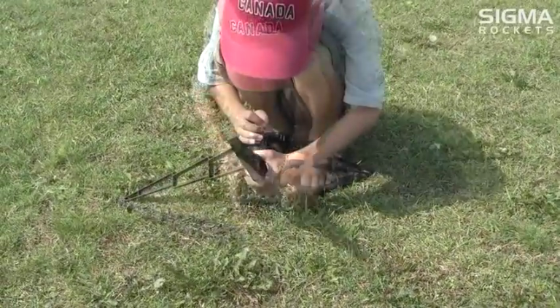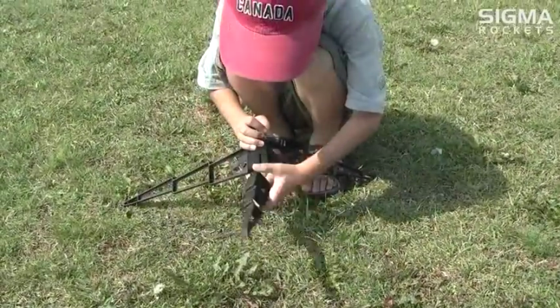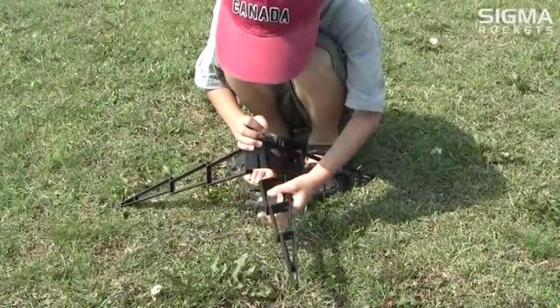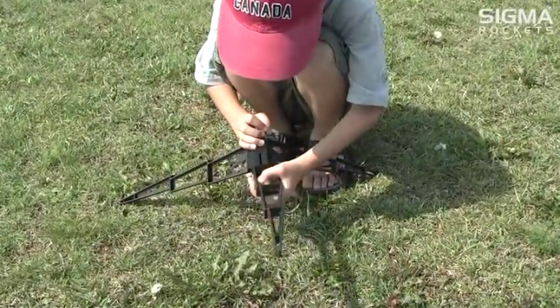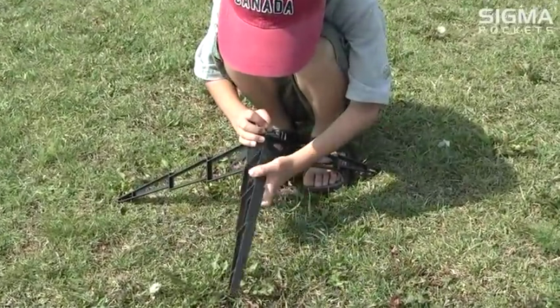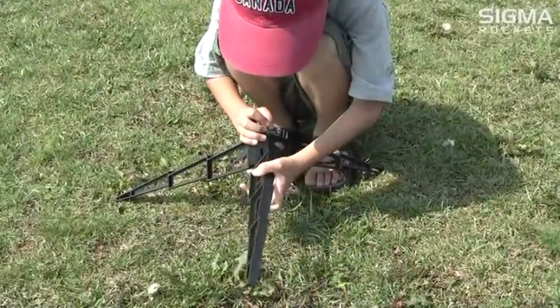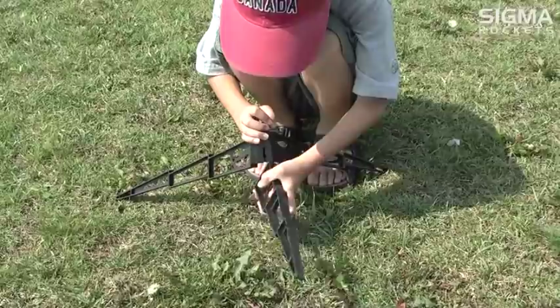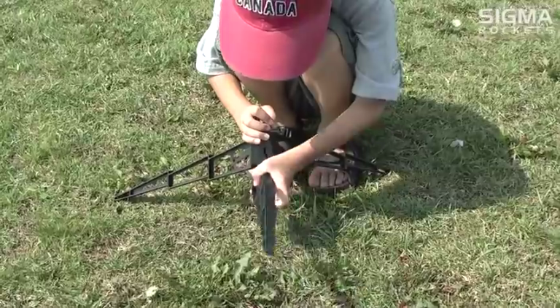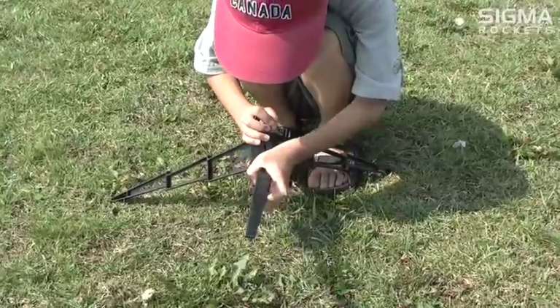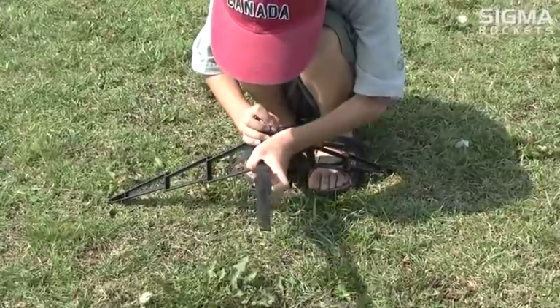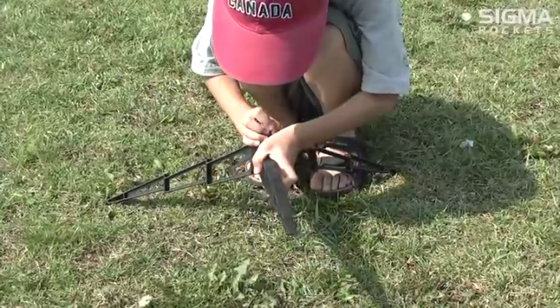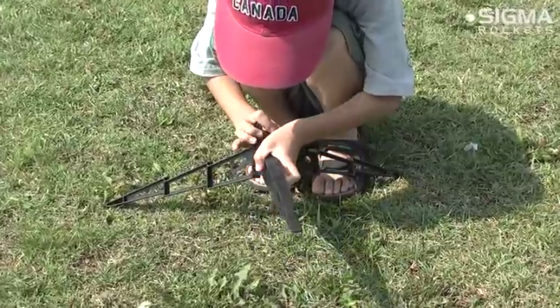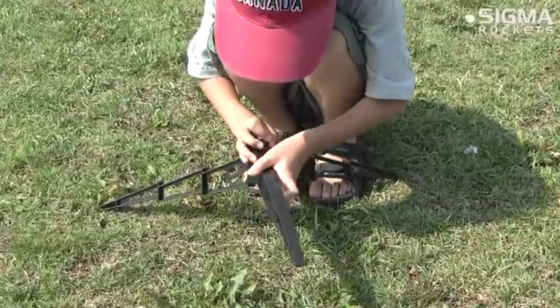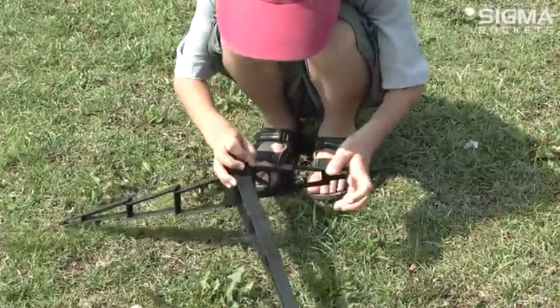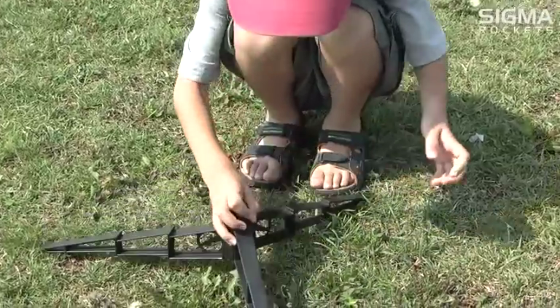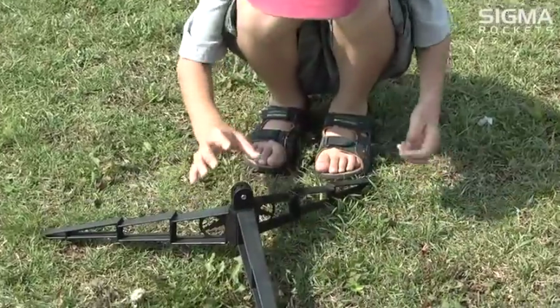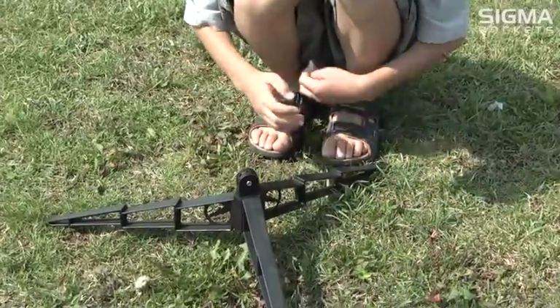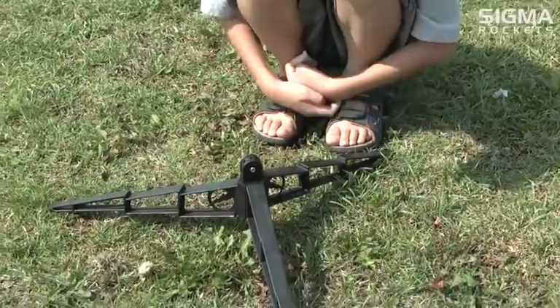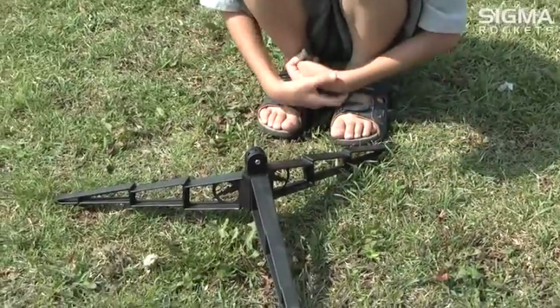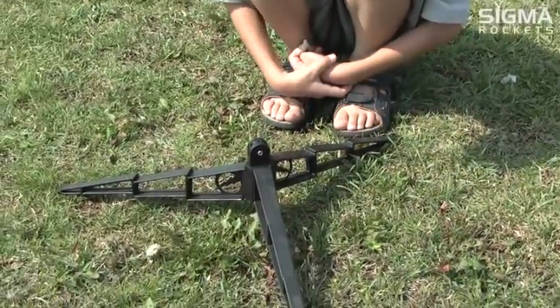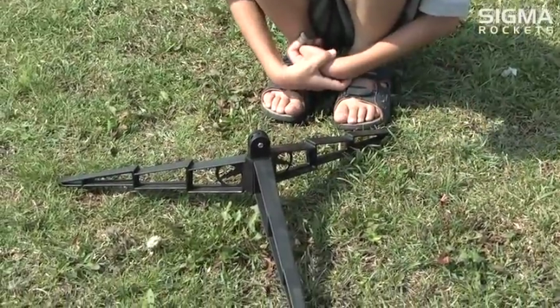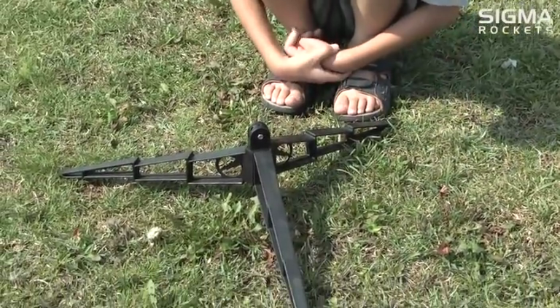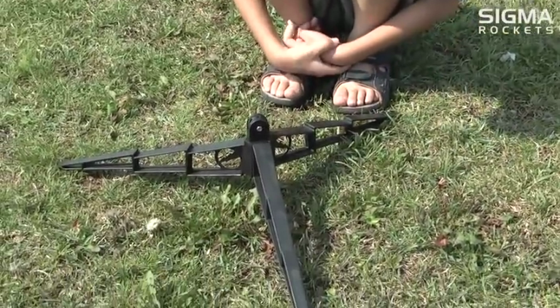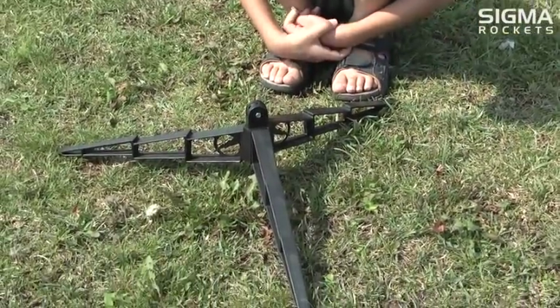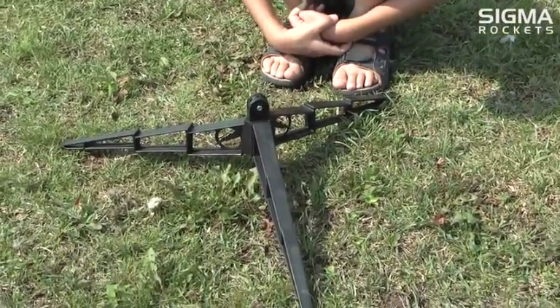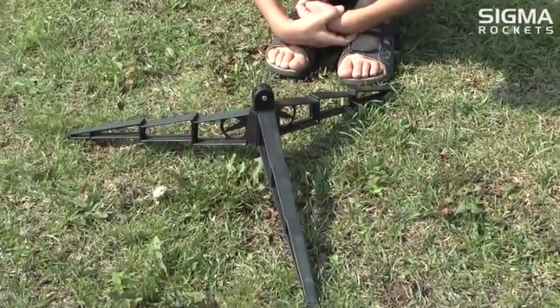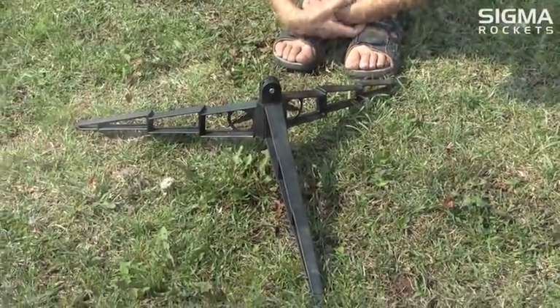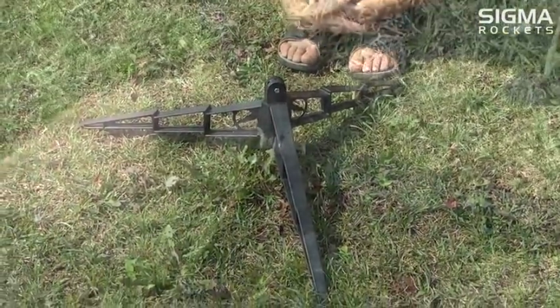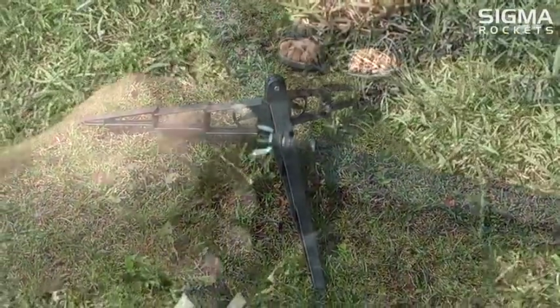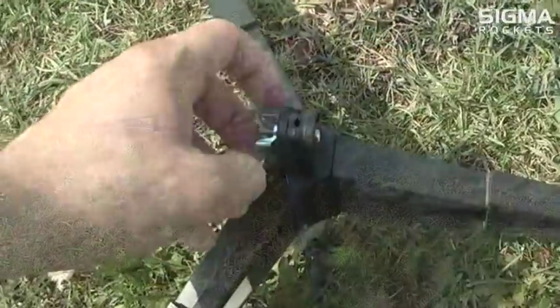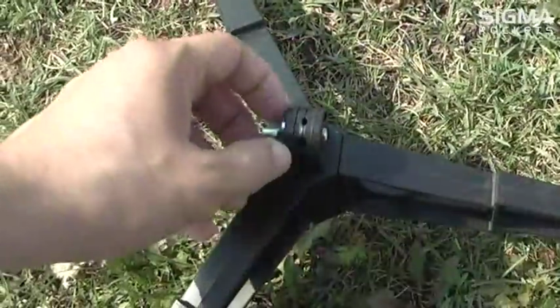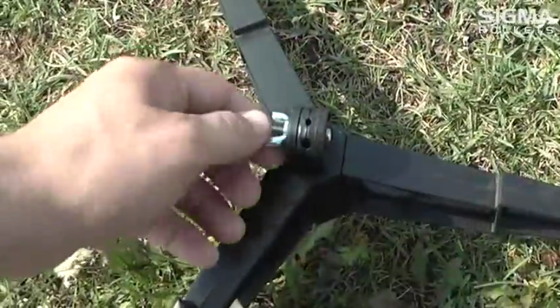Insert the legs into the launch leg hub. You may take them out after the launch to make it easier for transporting.